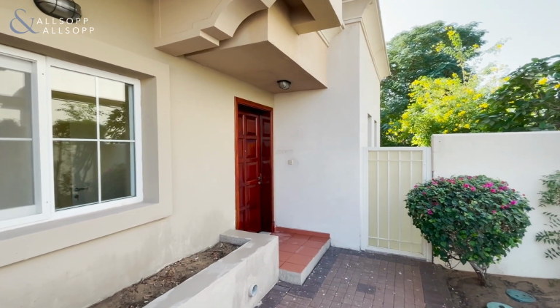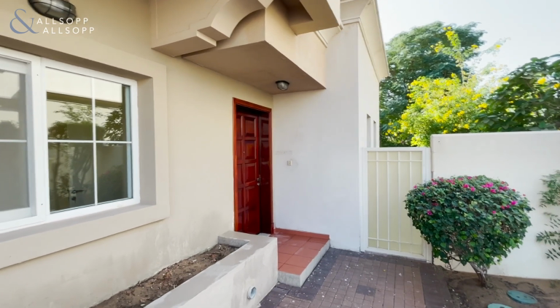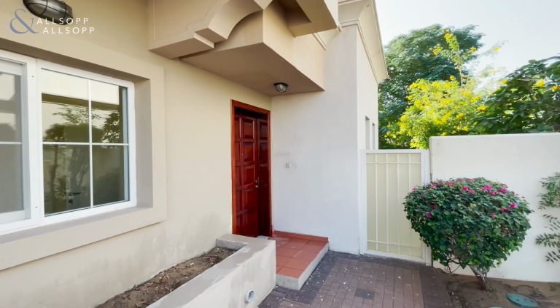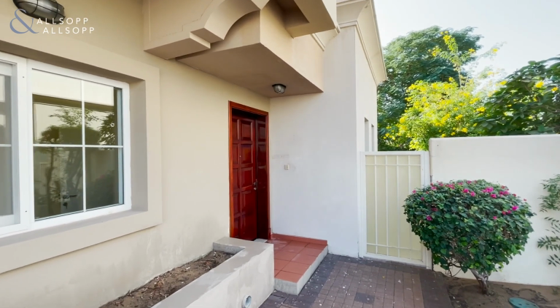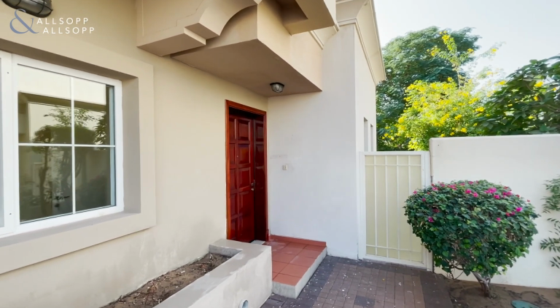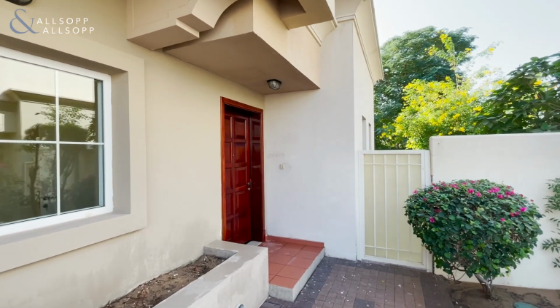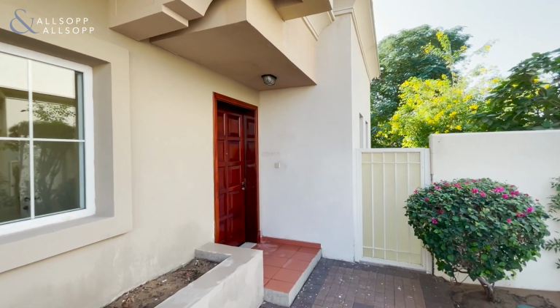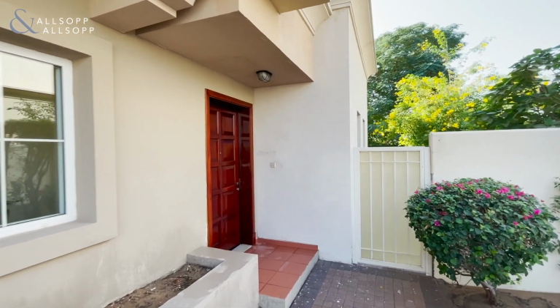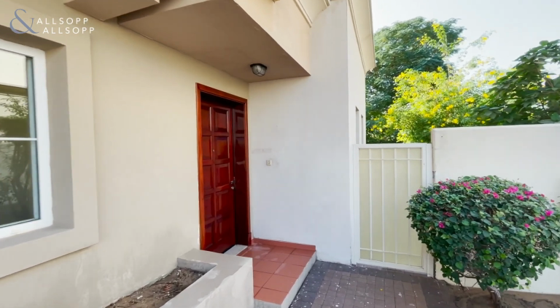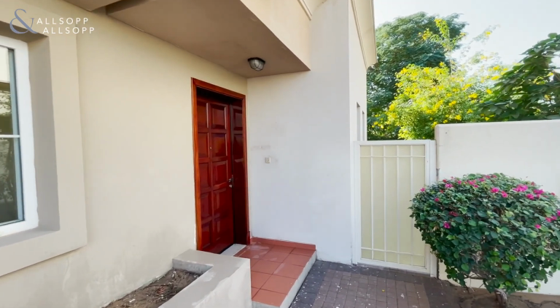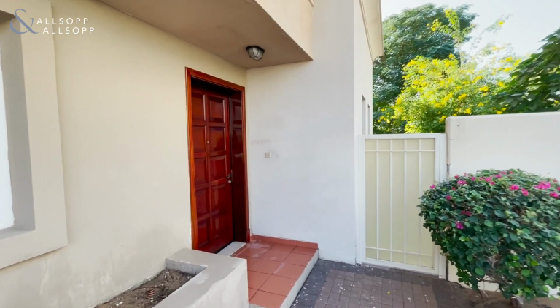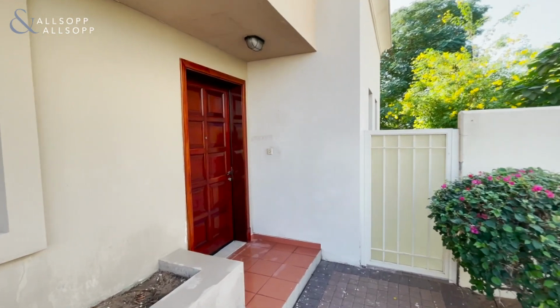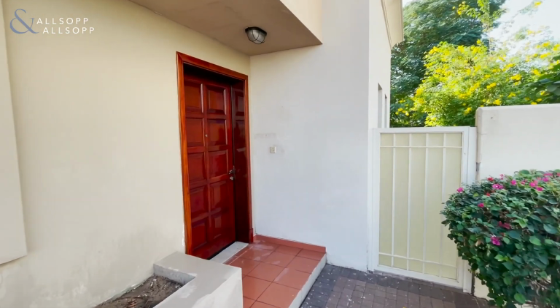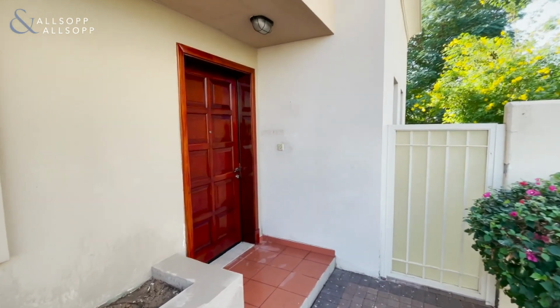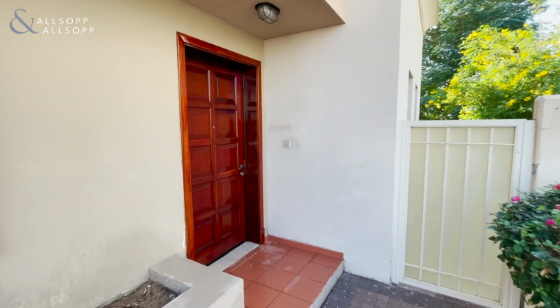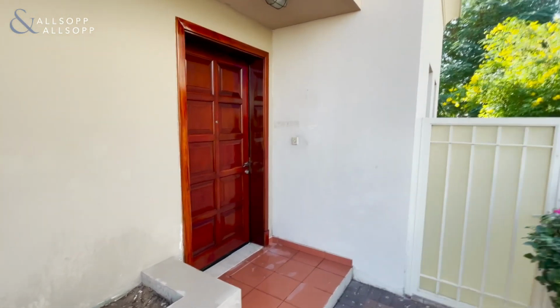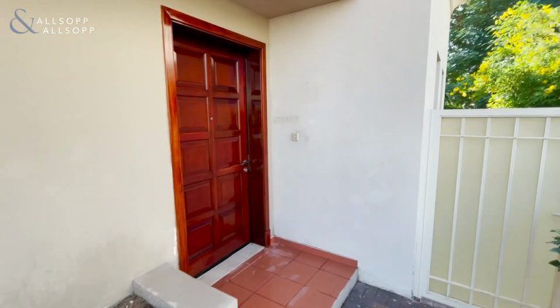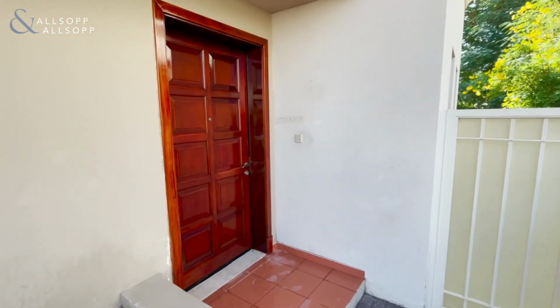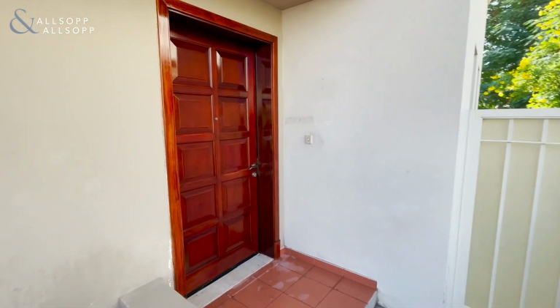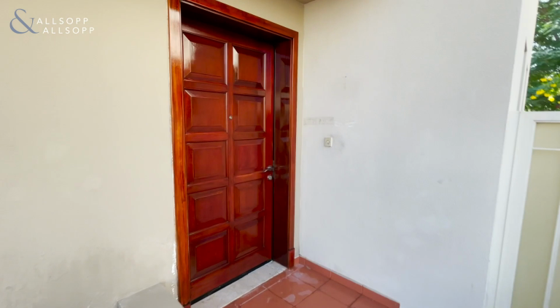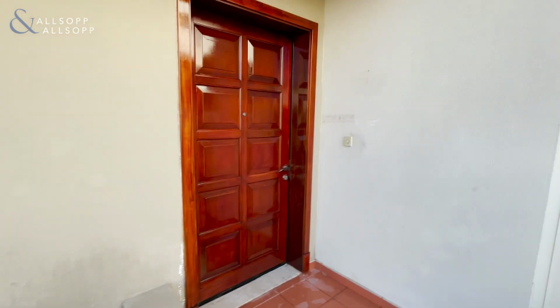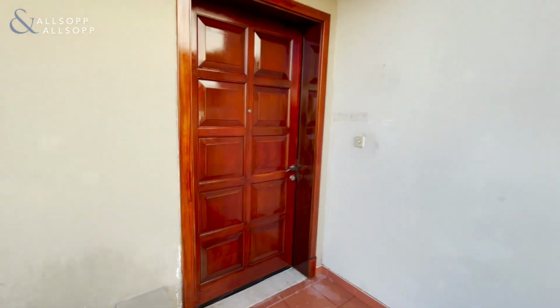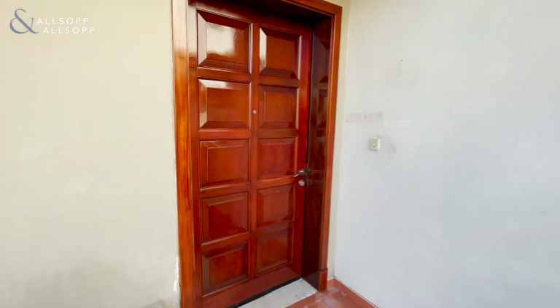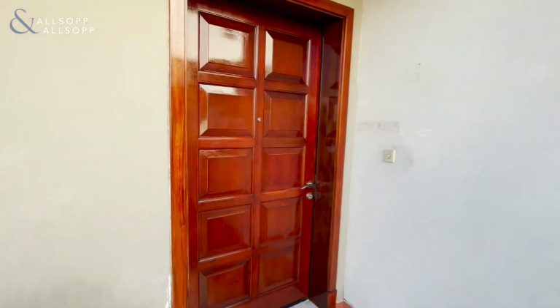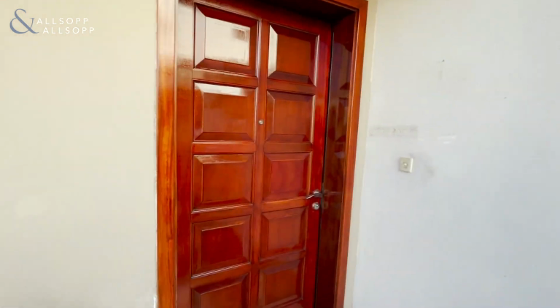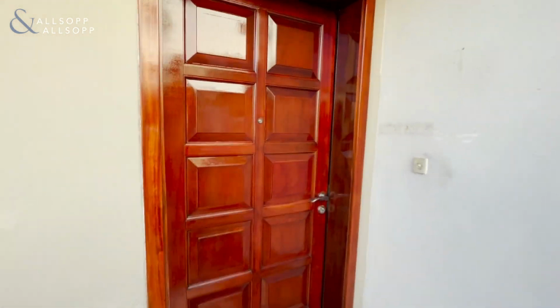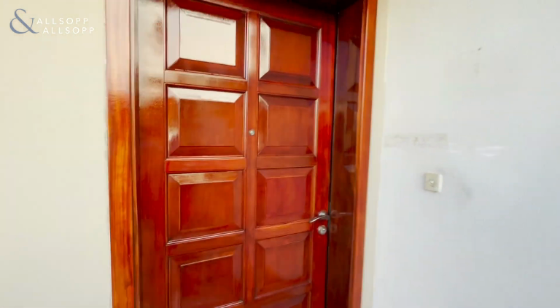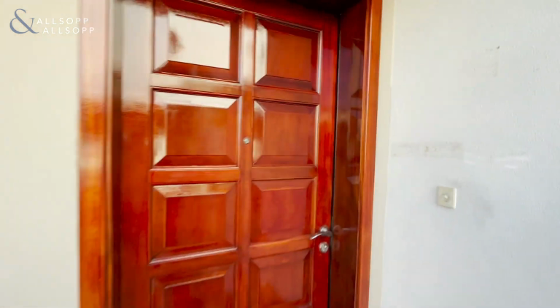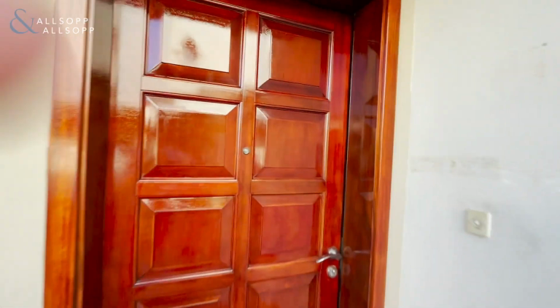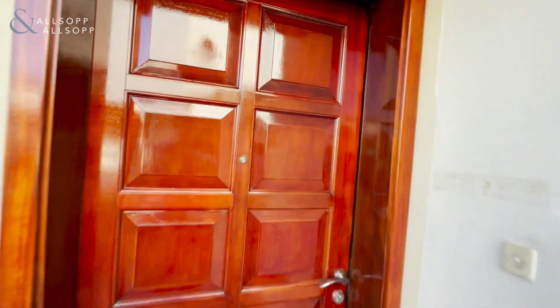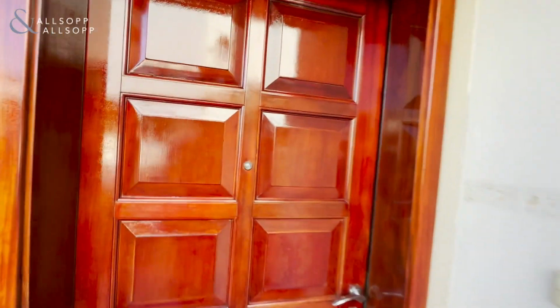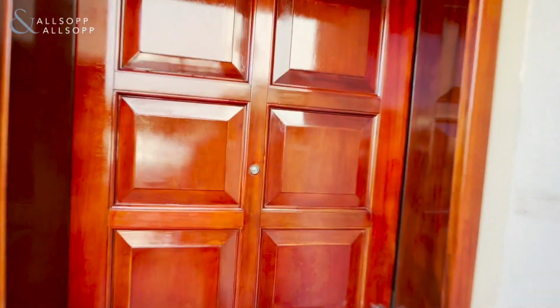Hi, this is Colm from Allsop and Allsop Real Estate. I'm at this Type 3E in Springs 14.